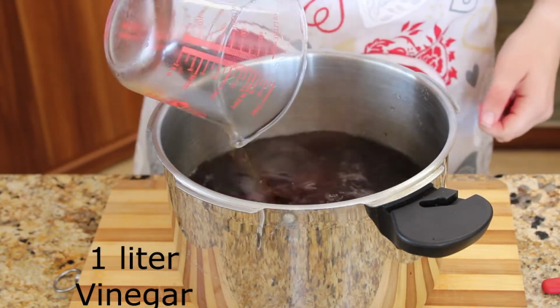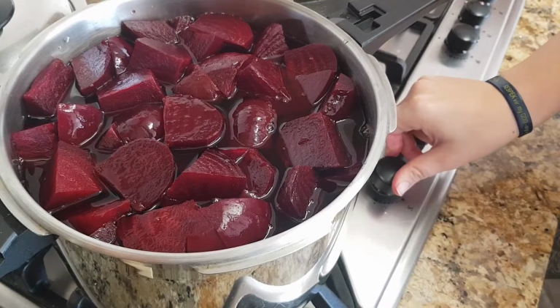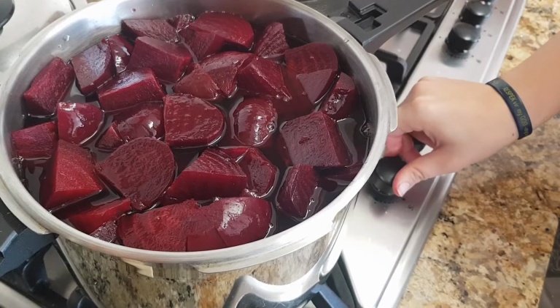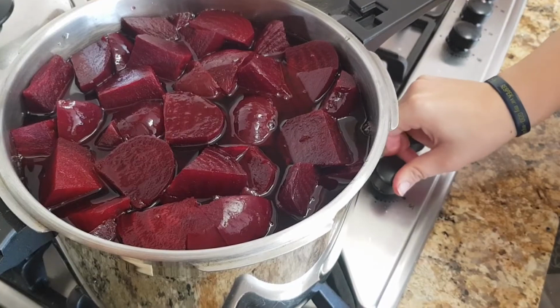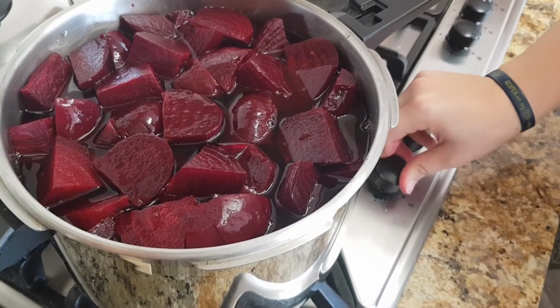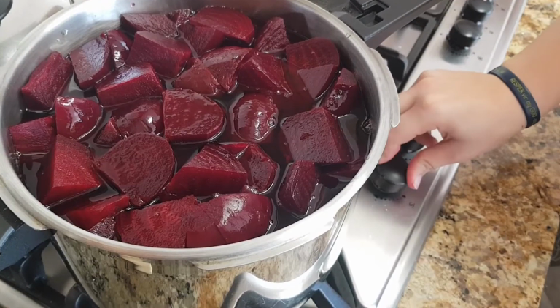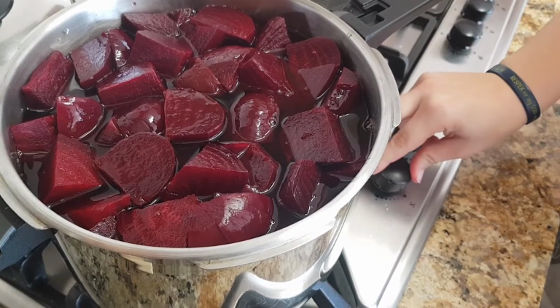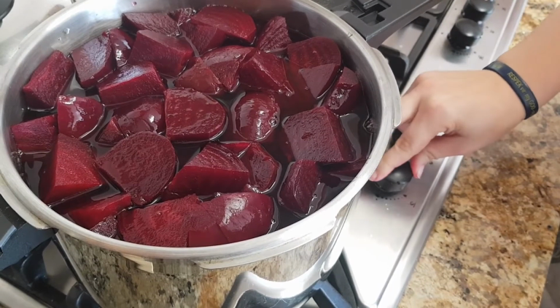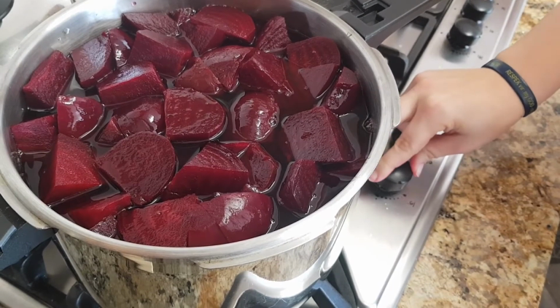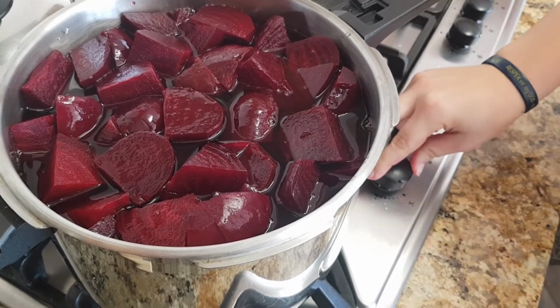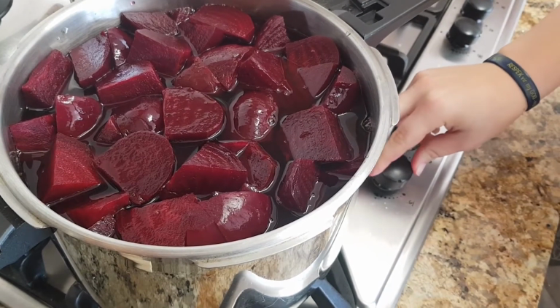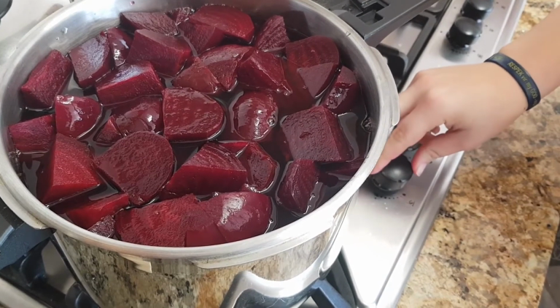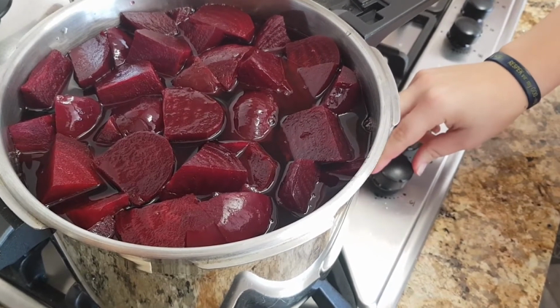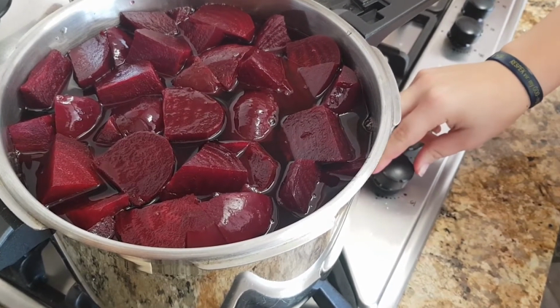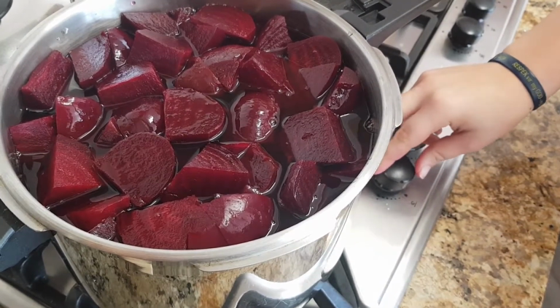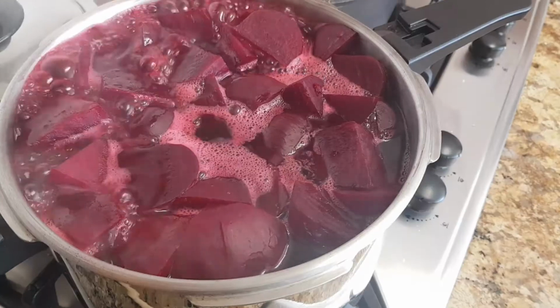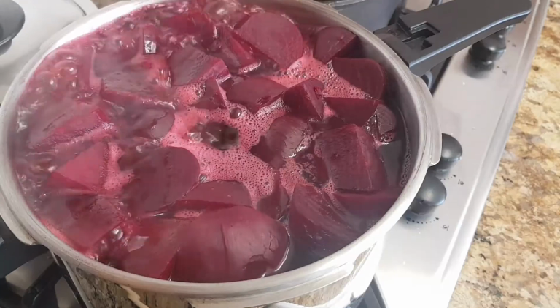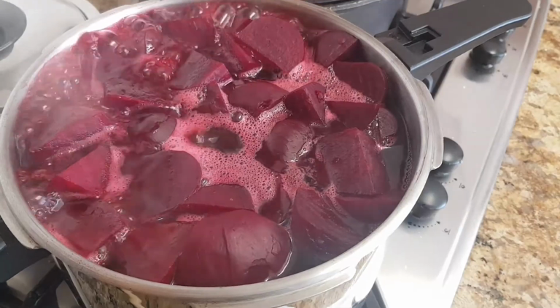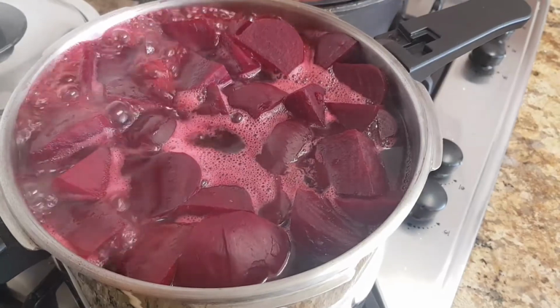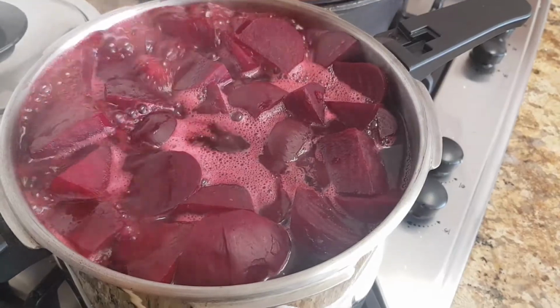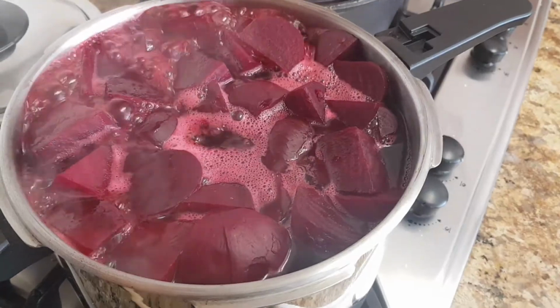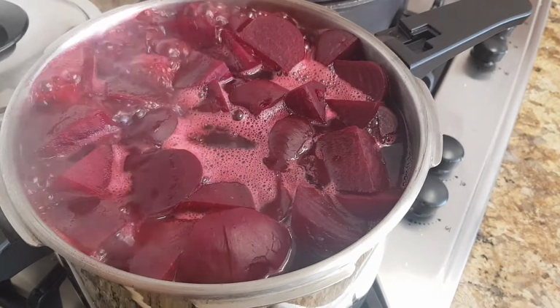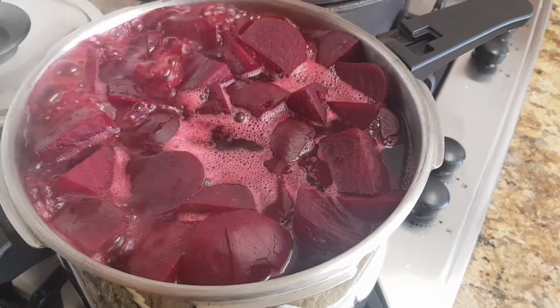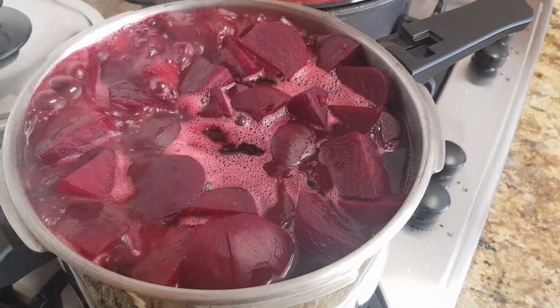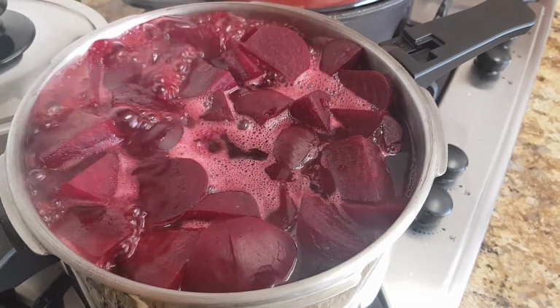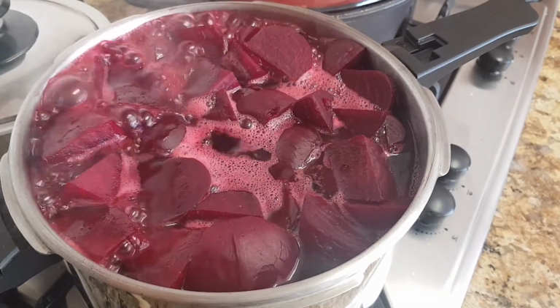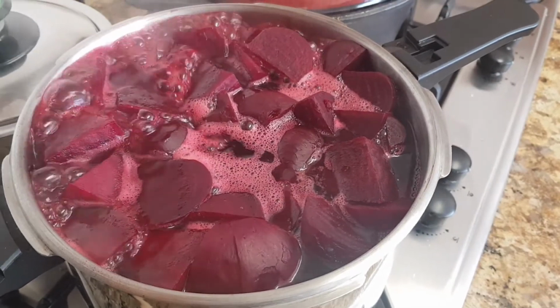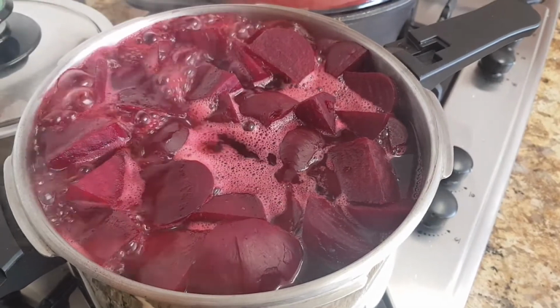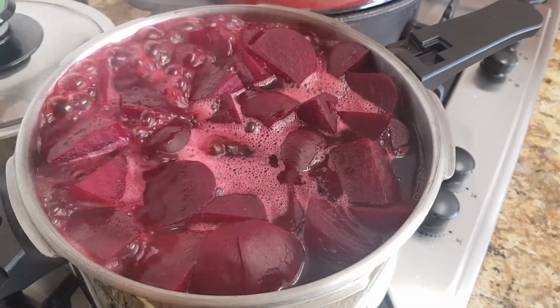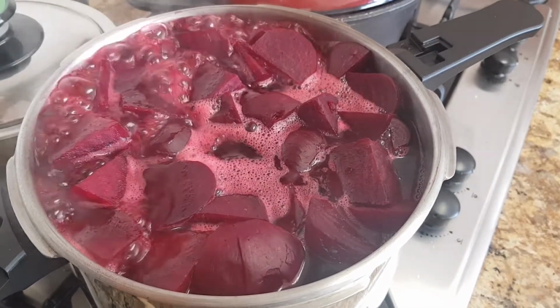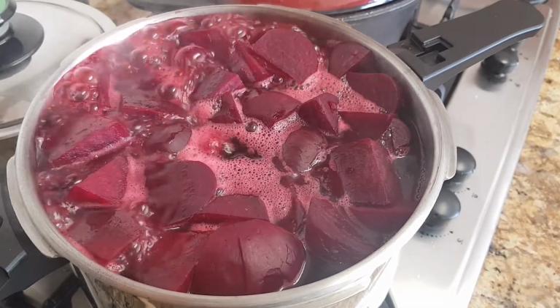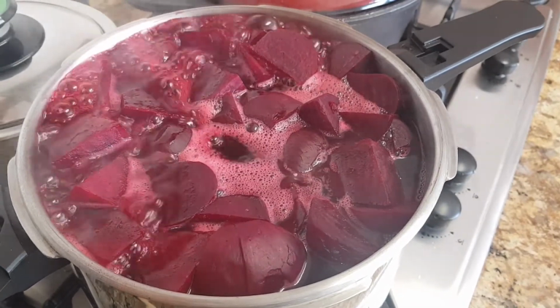Add the beetroot to the sauce. When it starts boiling, keep it on the heat for 5 minutes.